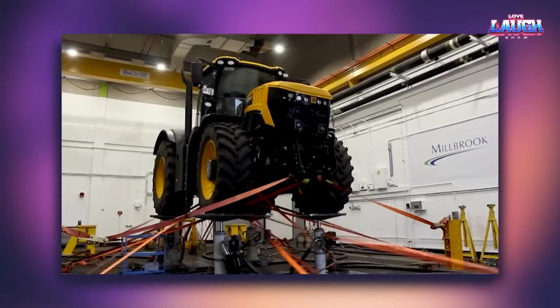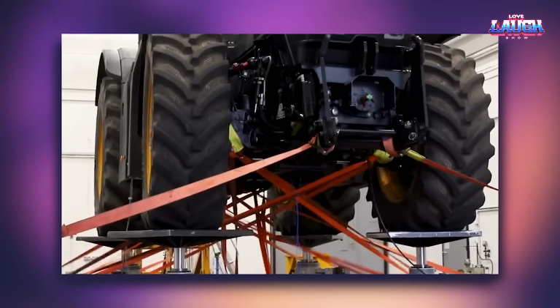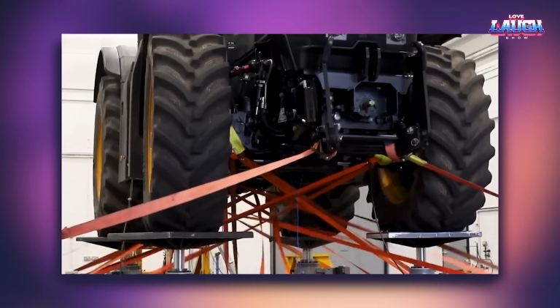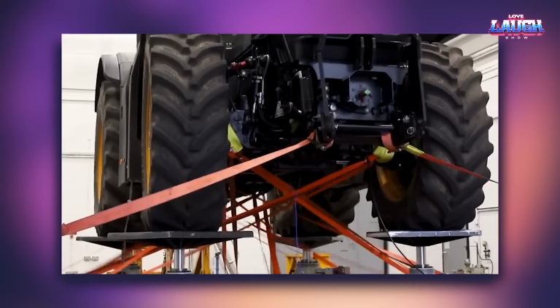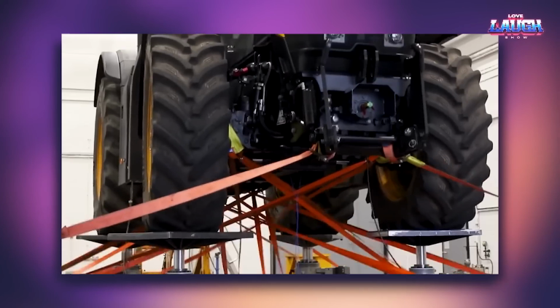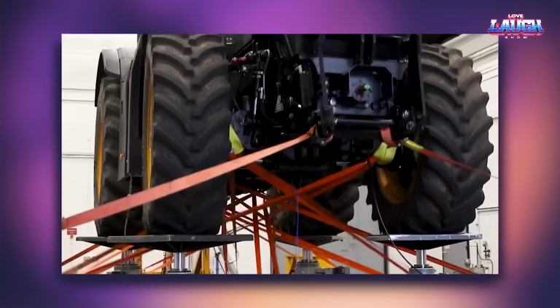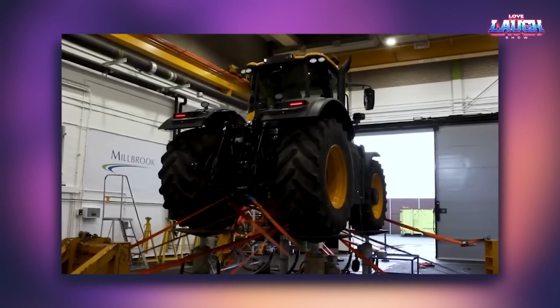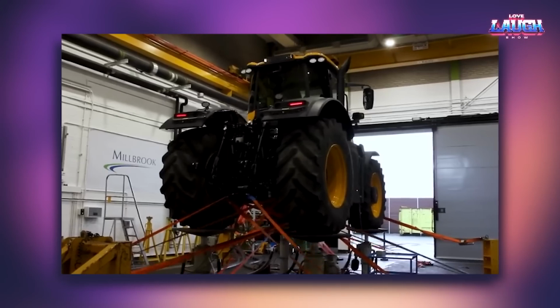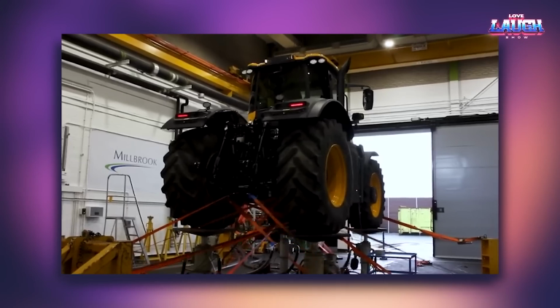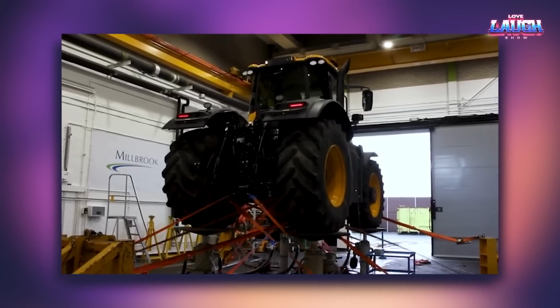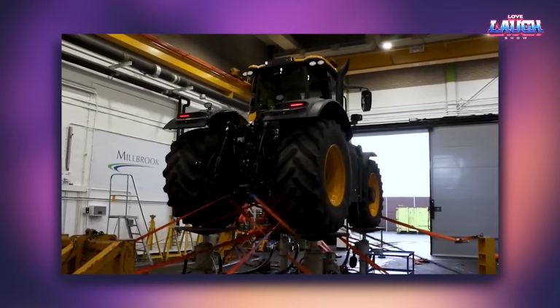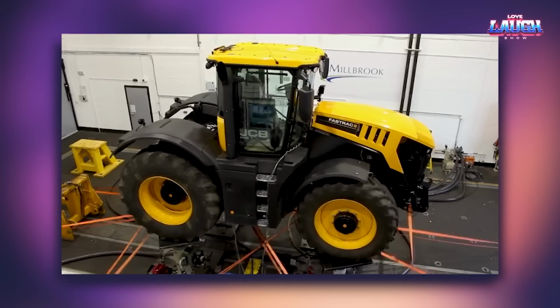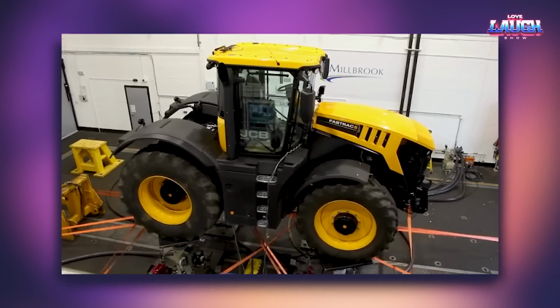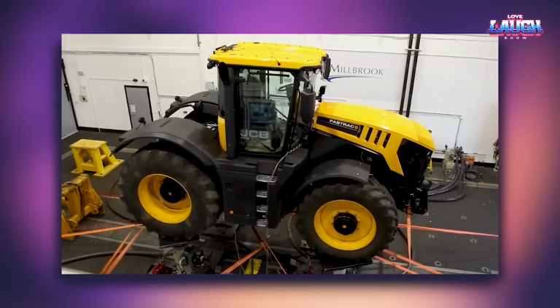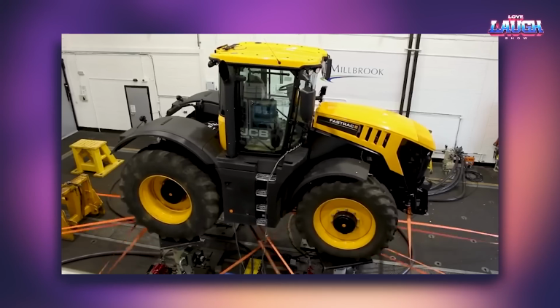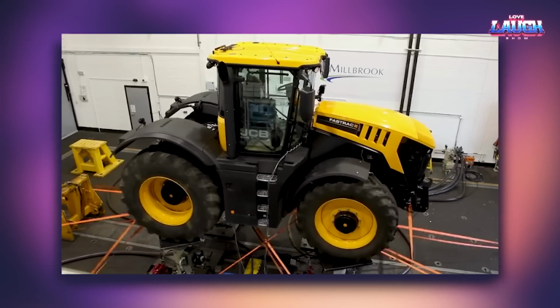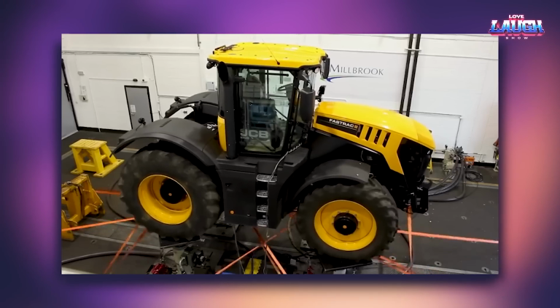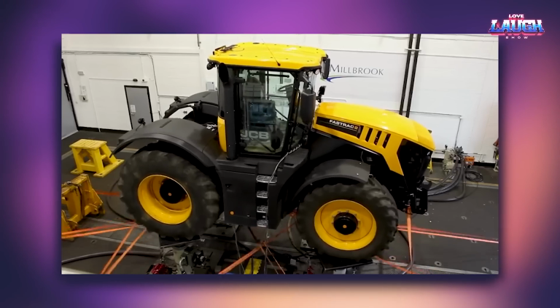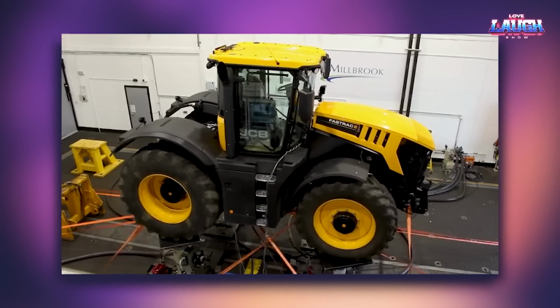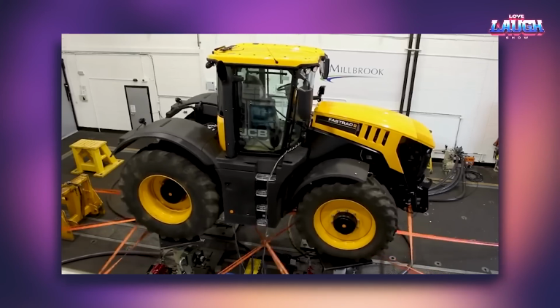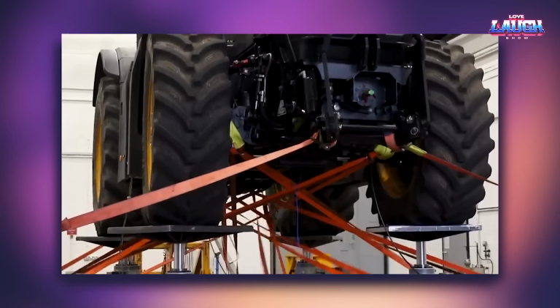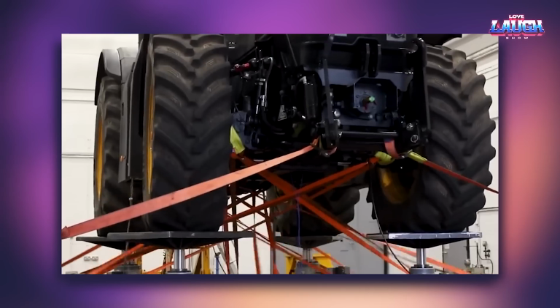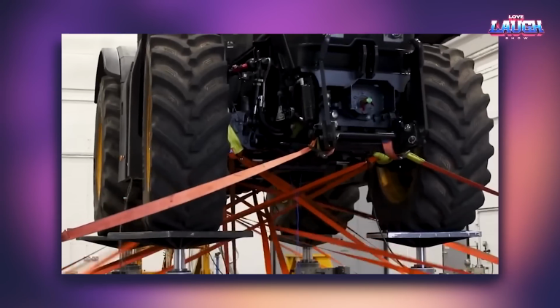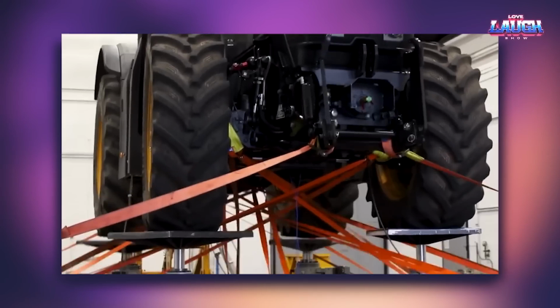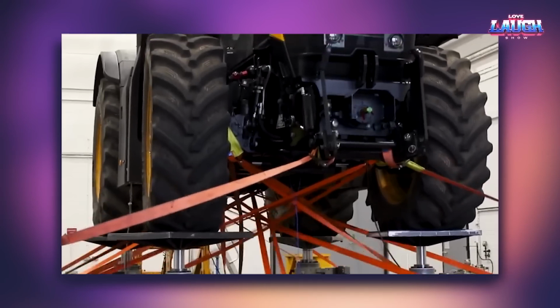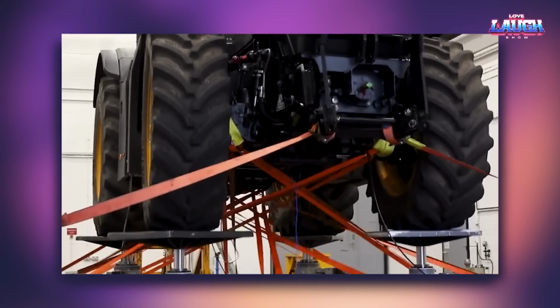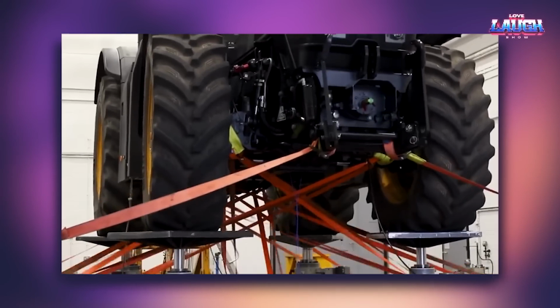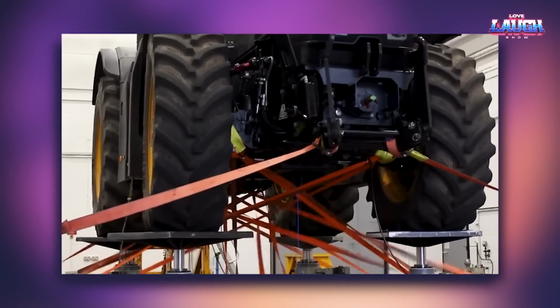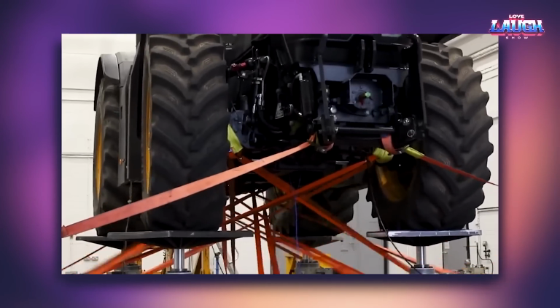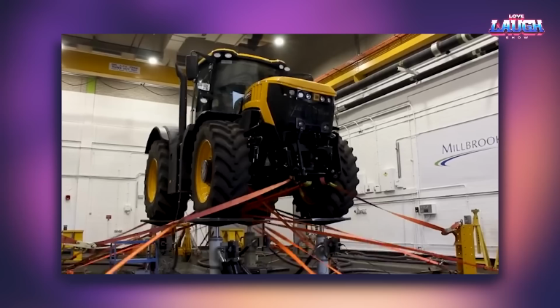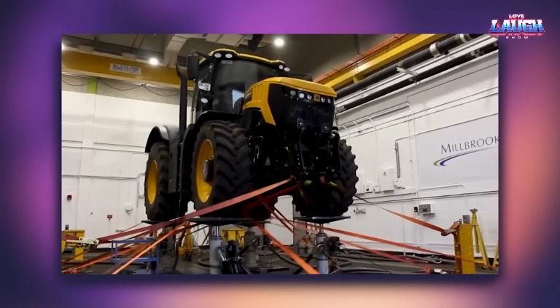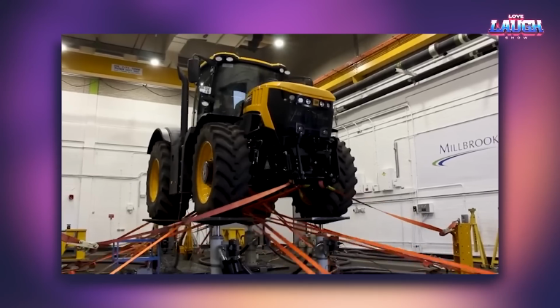This is a test of tractor amortization. Every tractor is tested before it is released for sale.